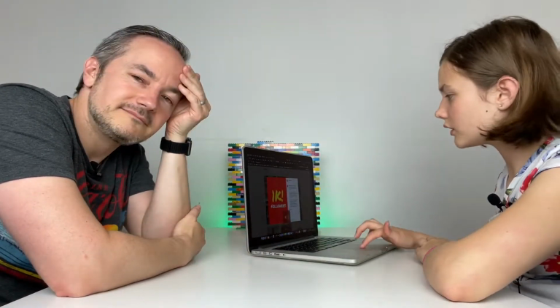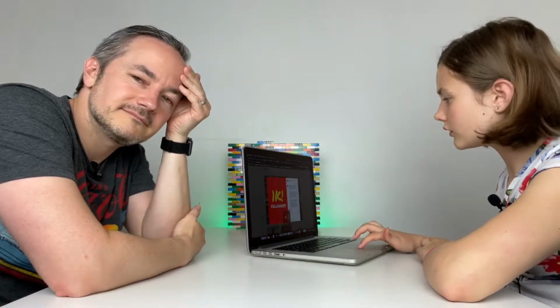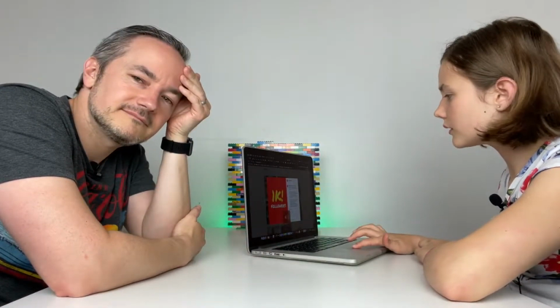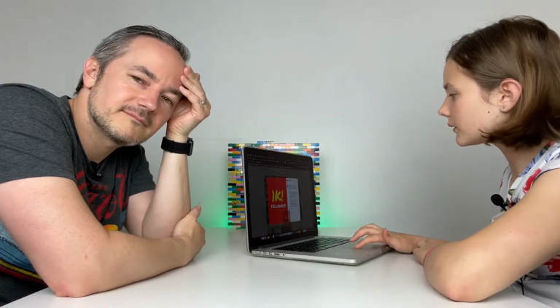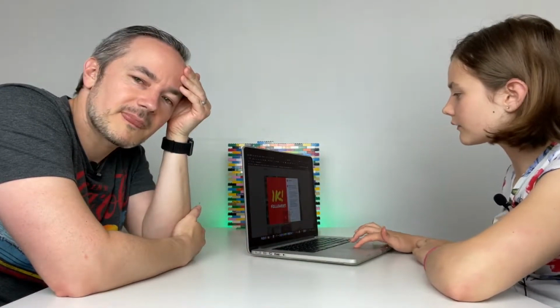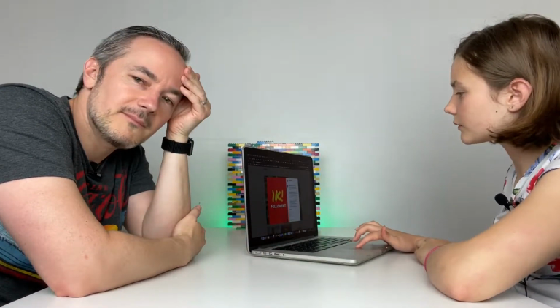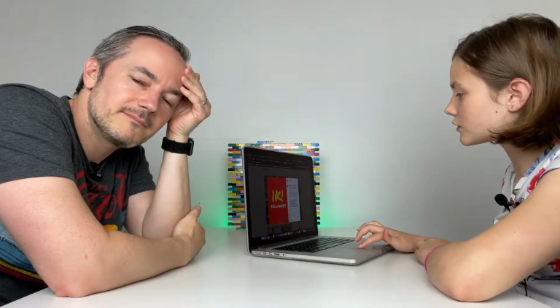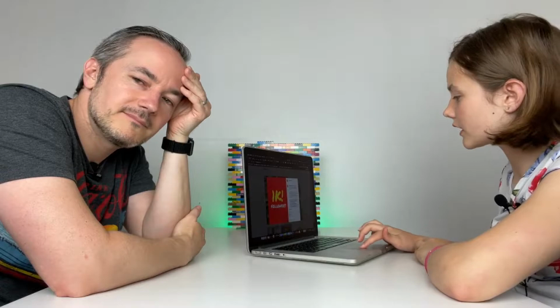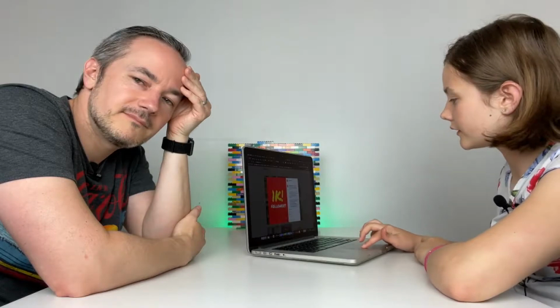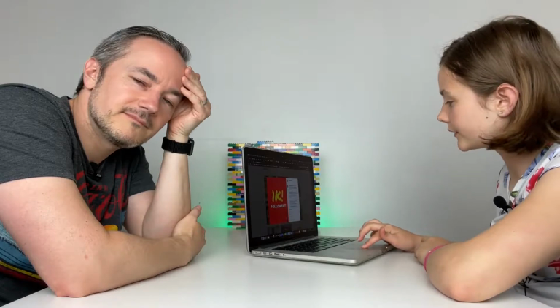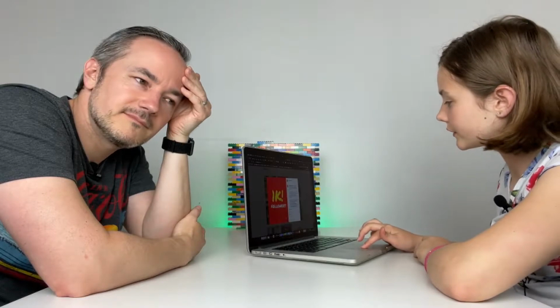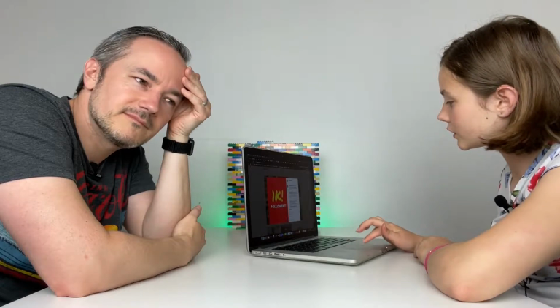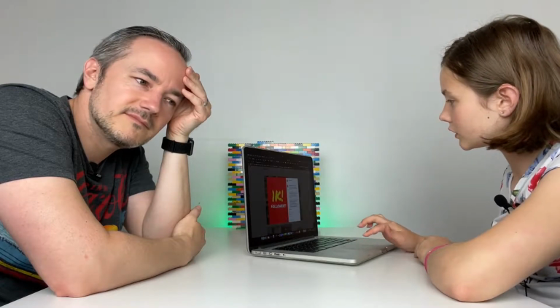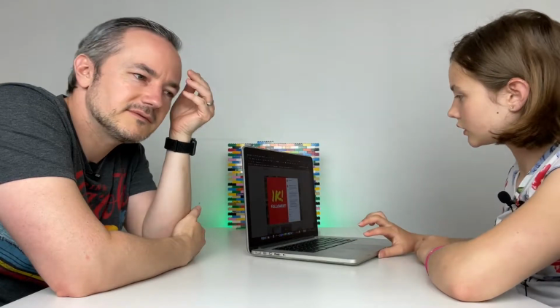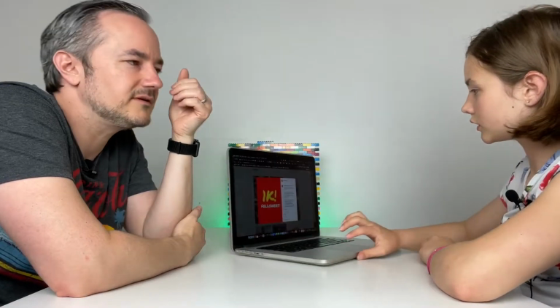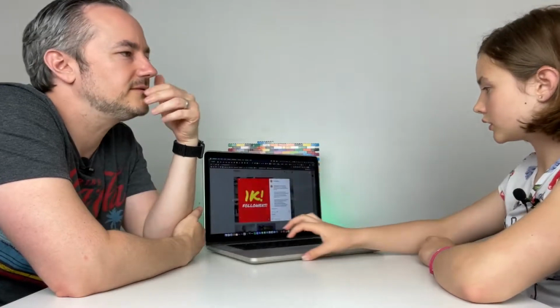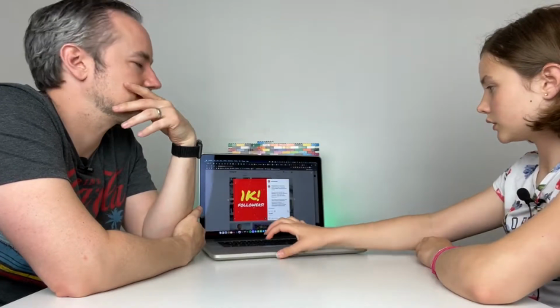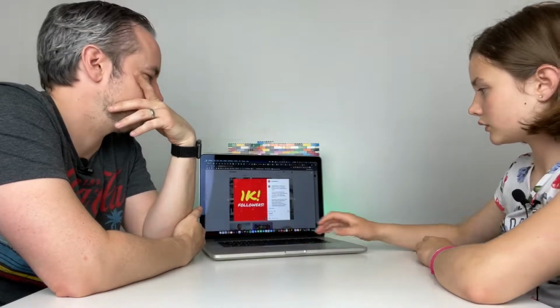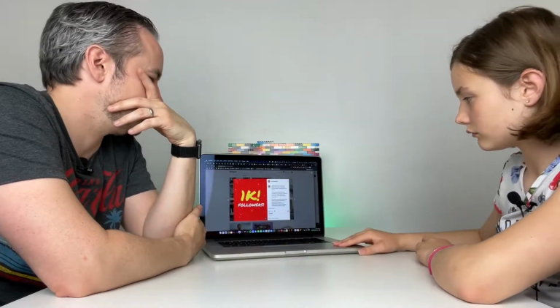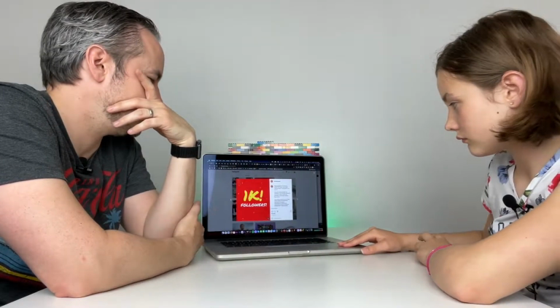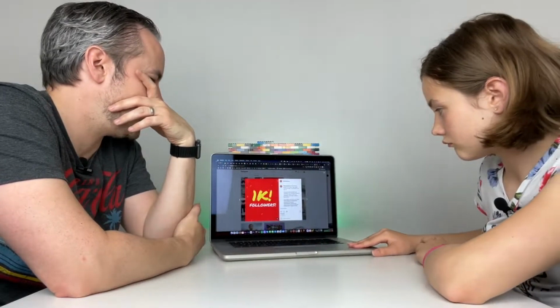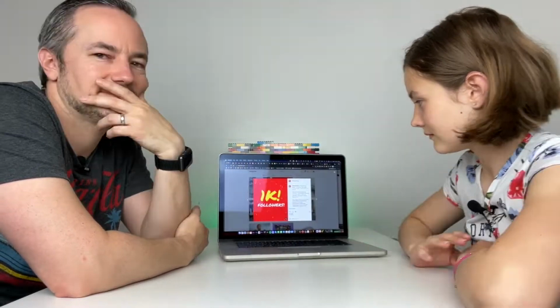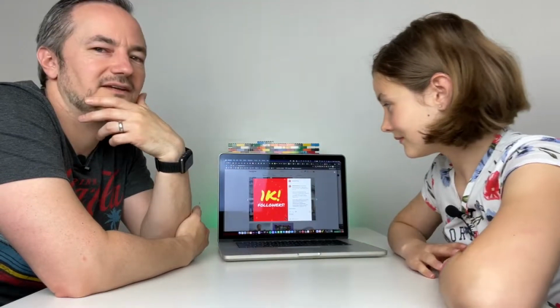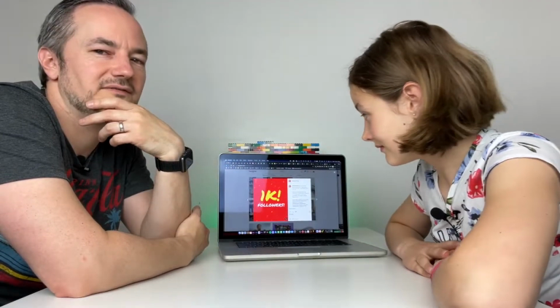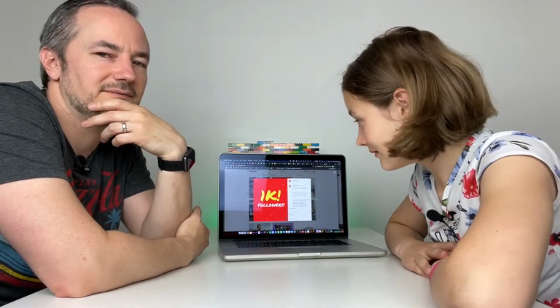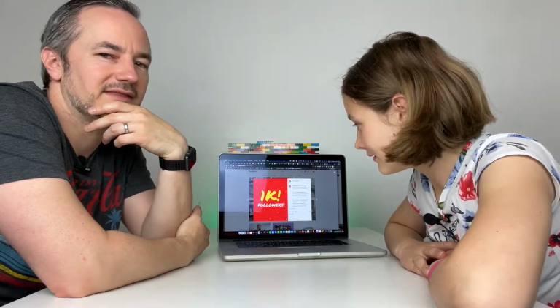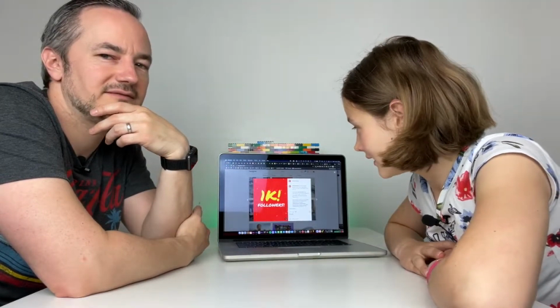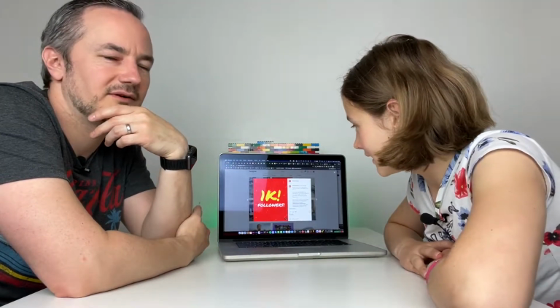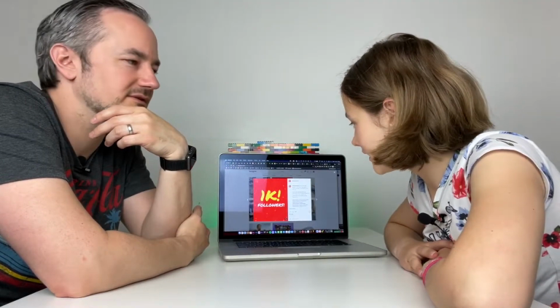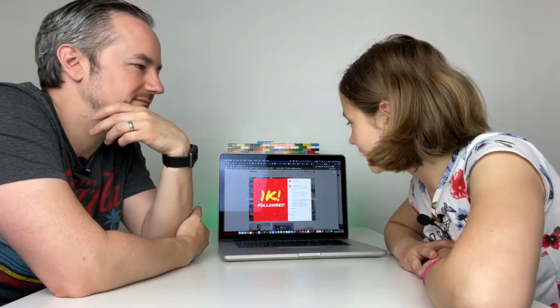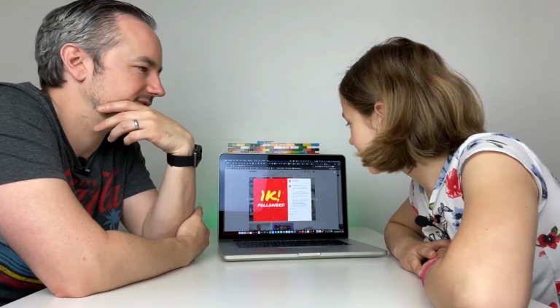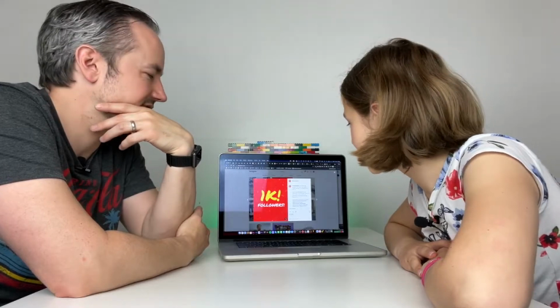Are you doing something for a special and continuous? I wasn't going to, I just did that. Thank you for the 1,000 followers on Instagram.